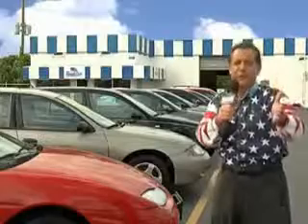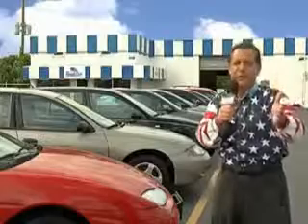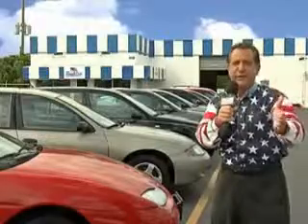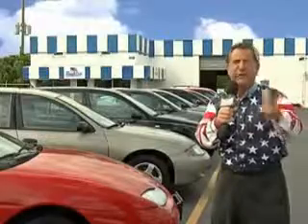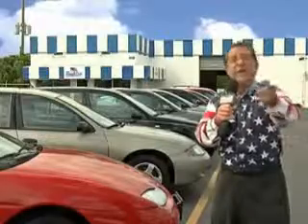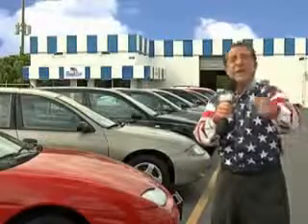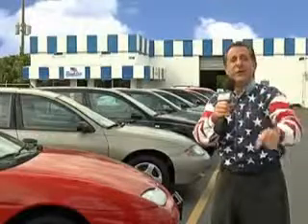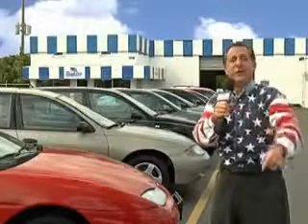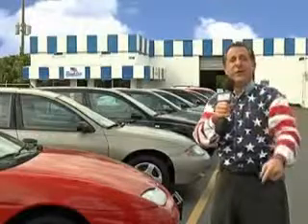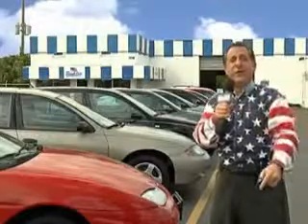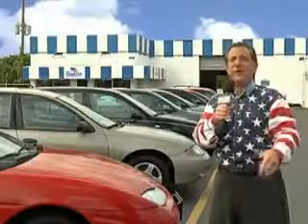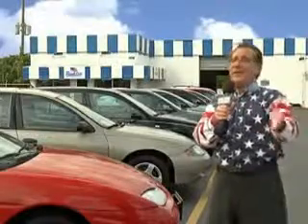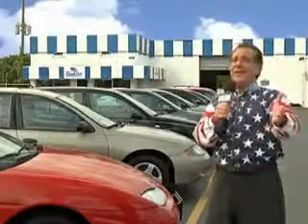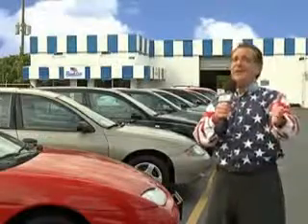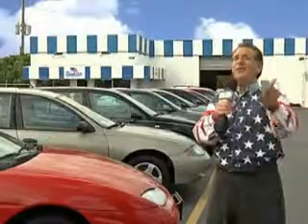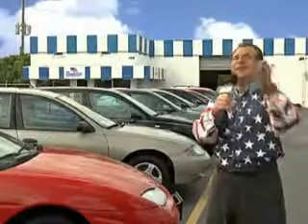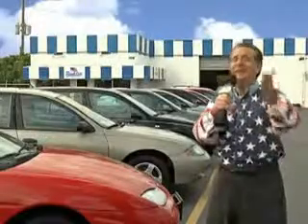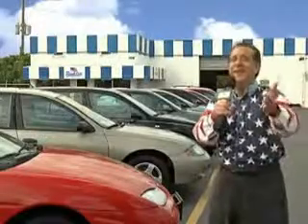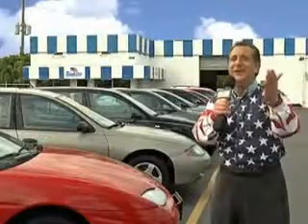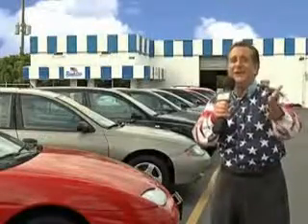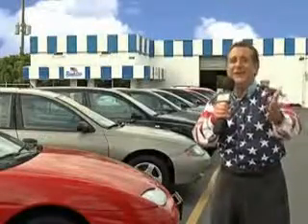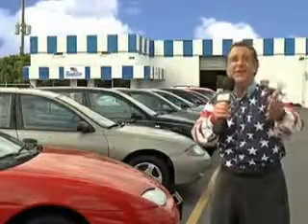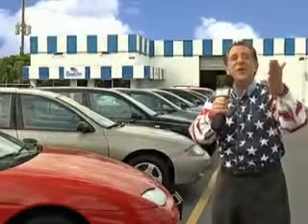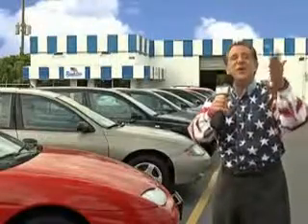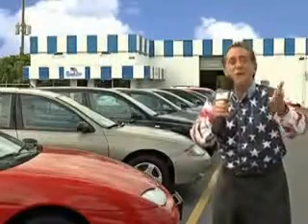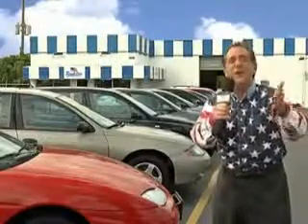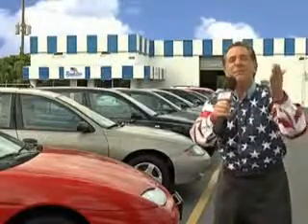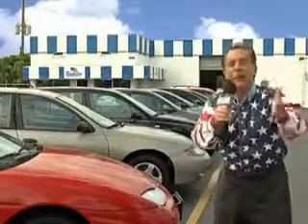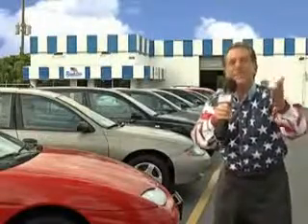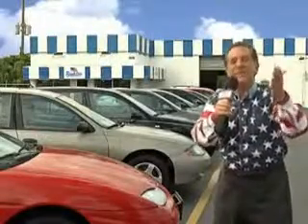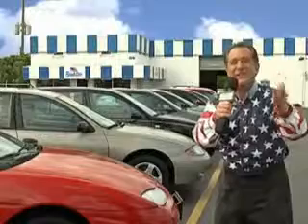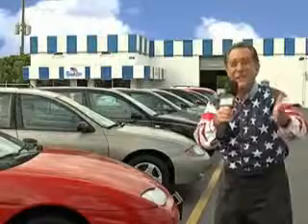Enjoy the drive and have peace of mind in this '05 Chevrolet Cobalt. See us at Beach Cars today.